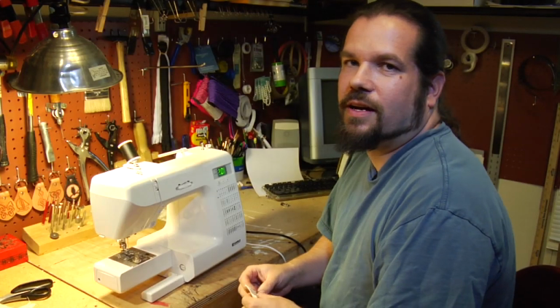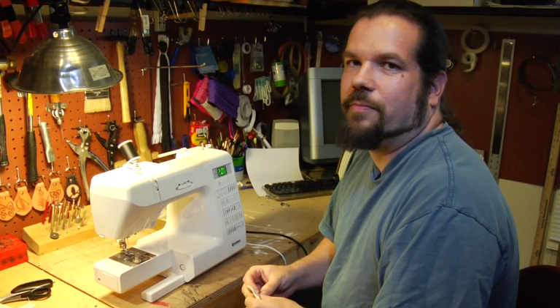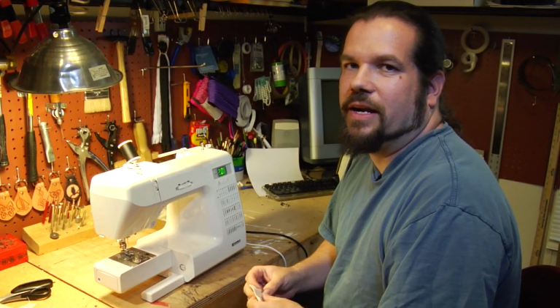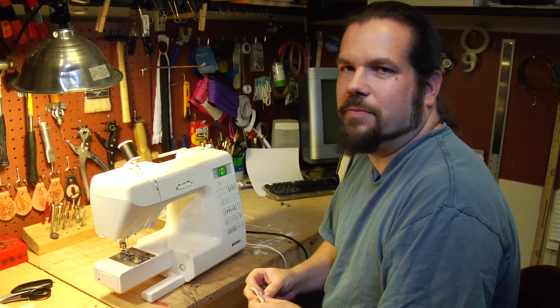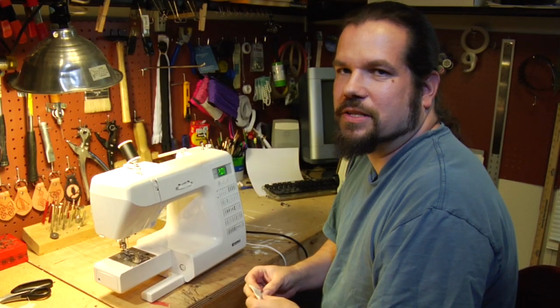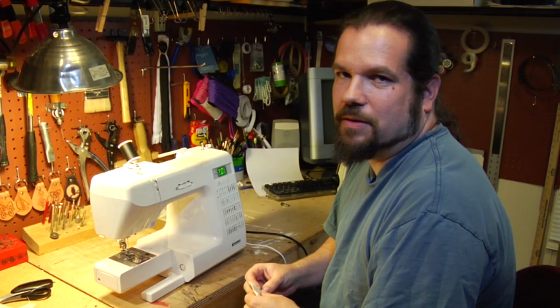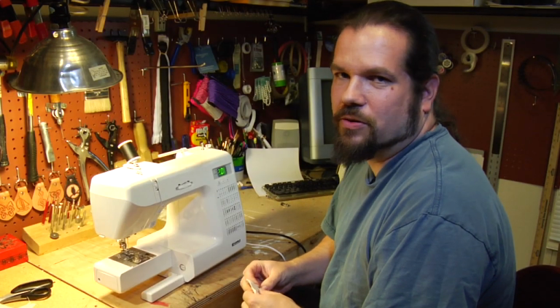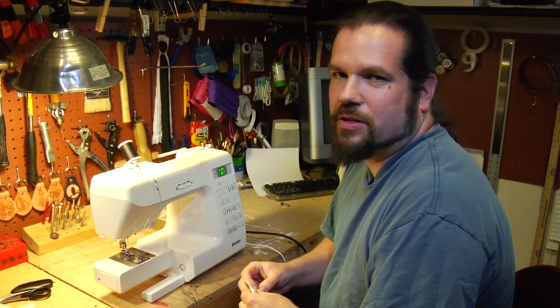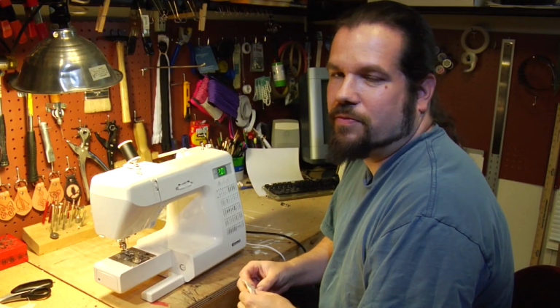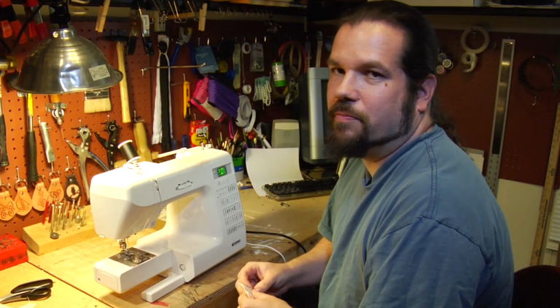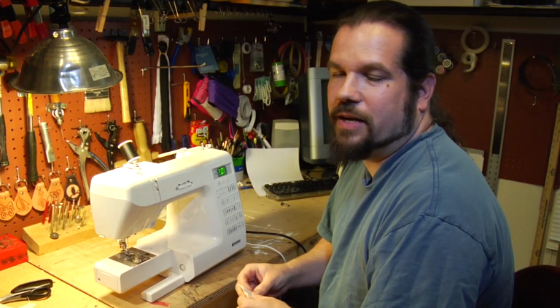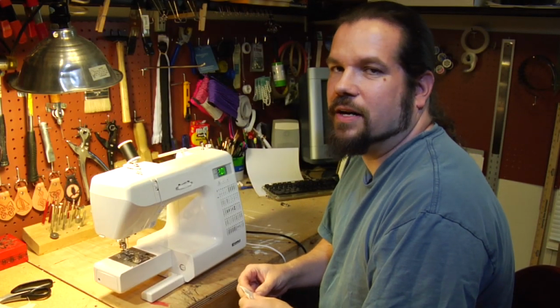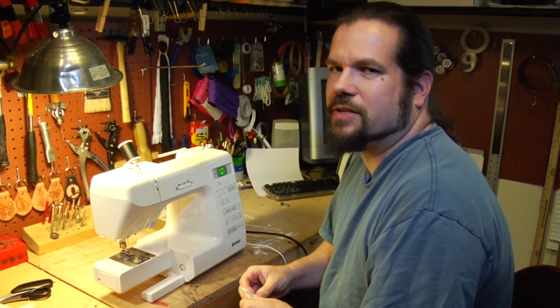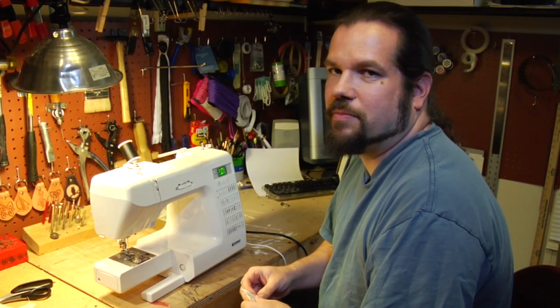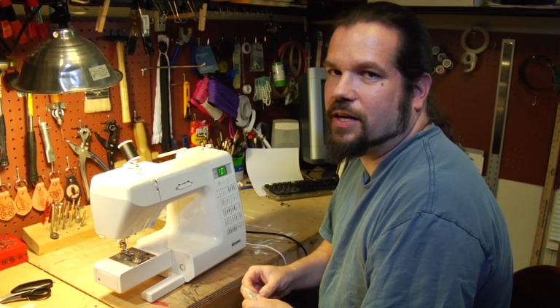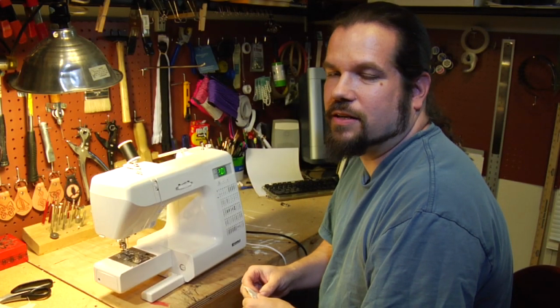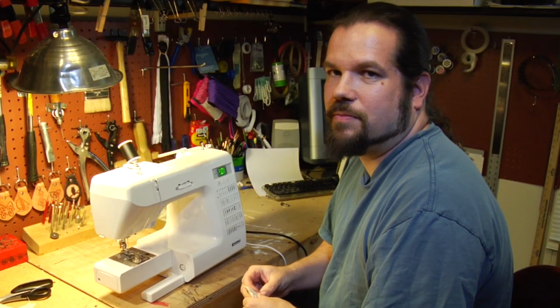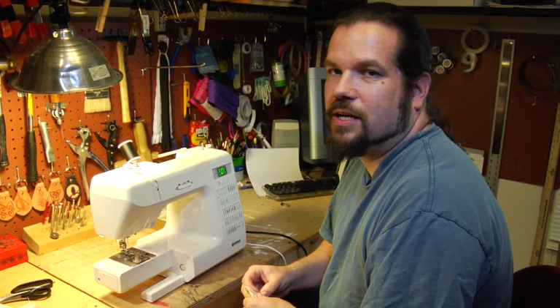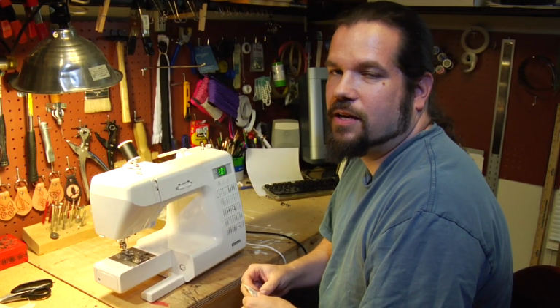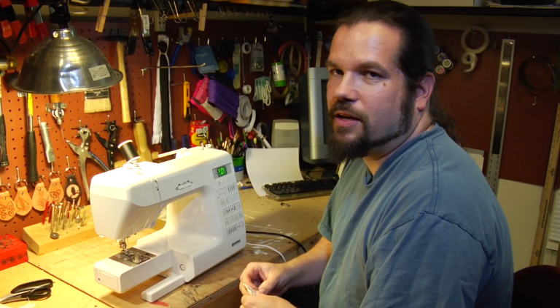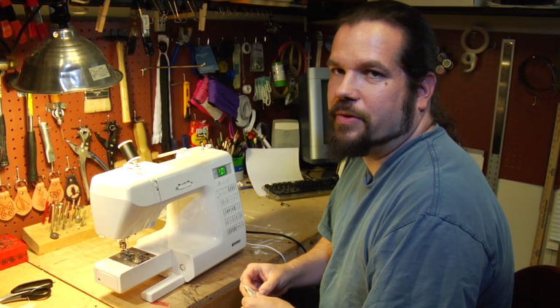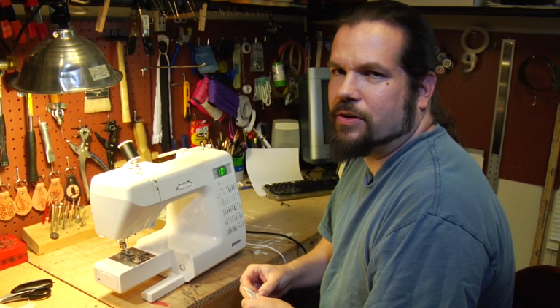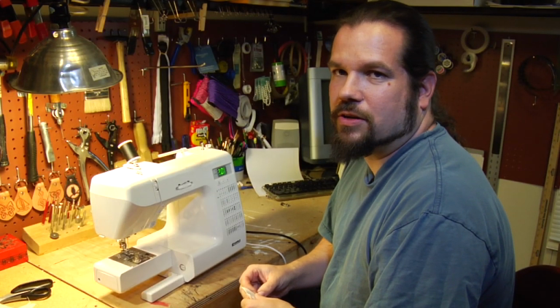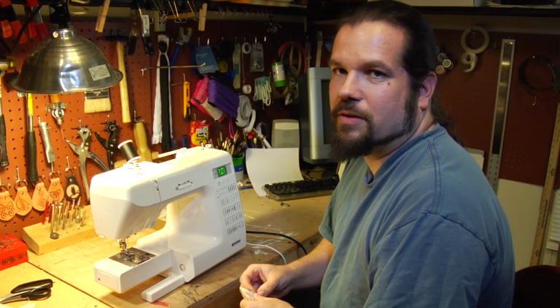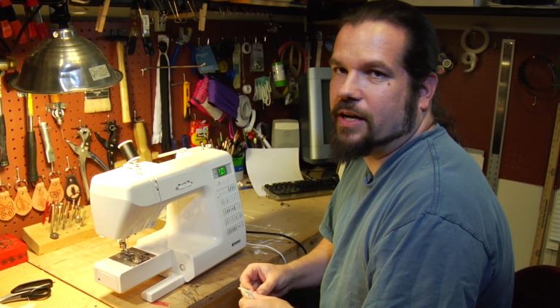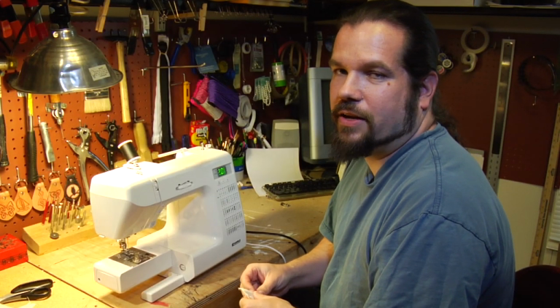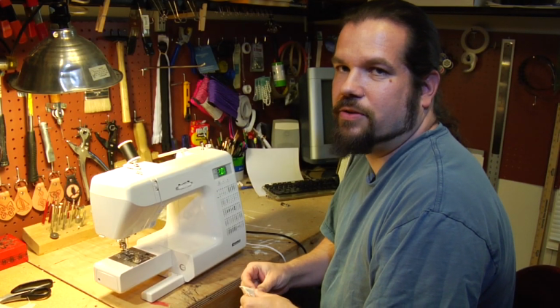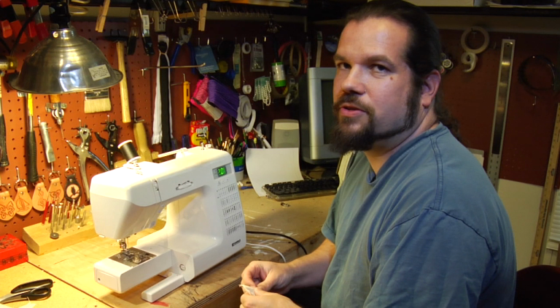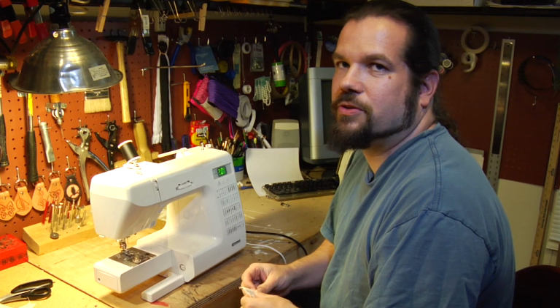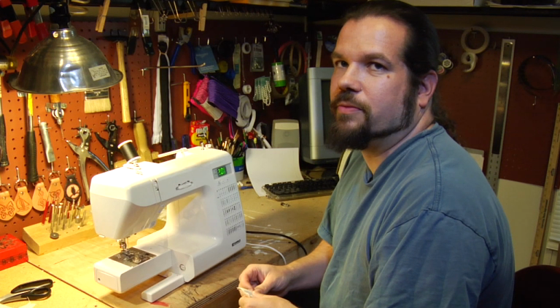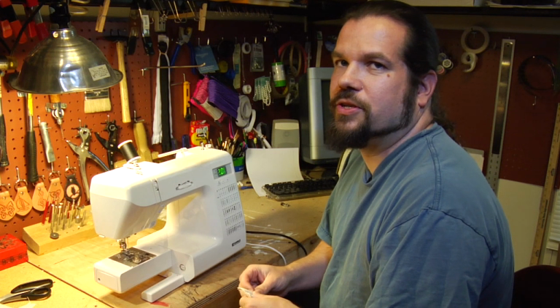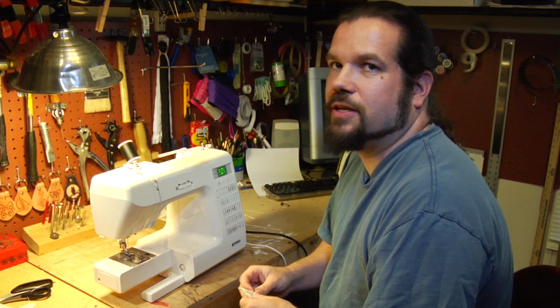Hi, my name is Sam Lewis from MadeBySam.com and I'm here to talk about how to use your sewing machine.